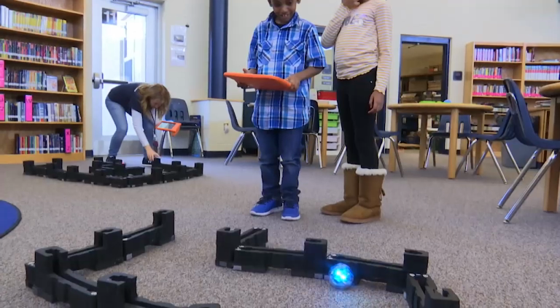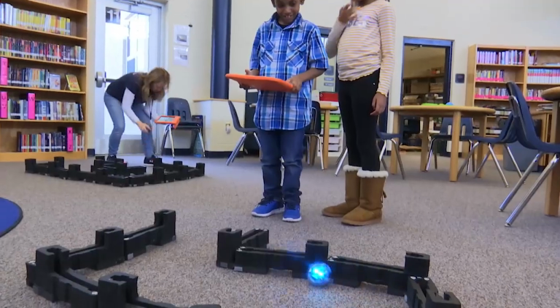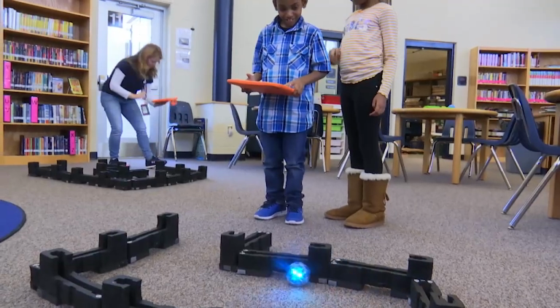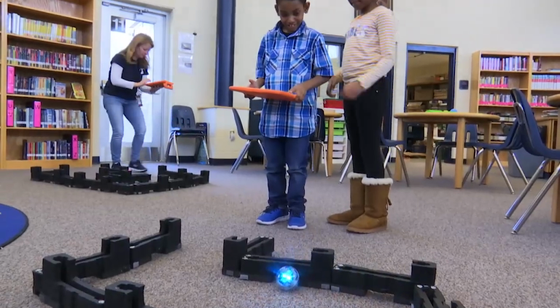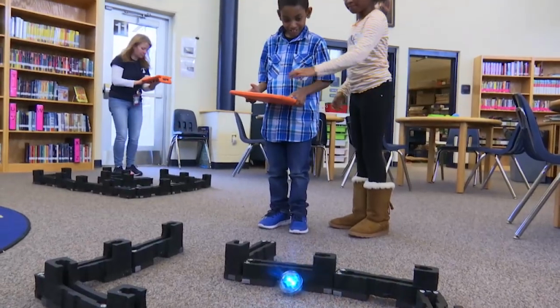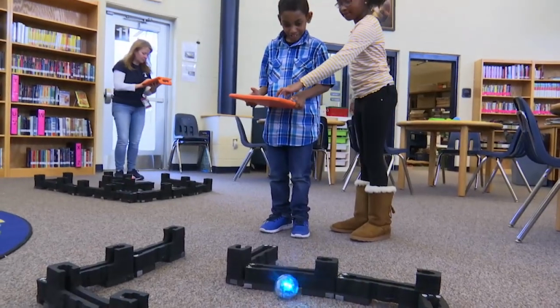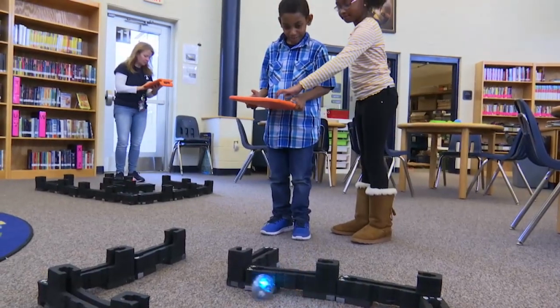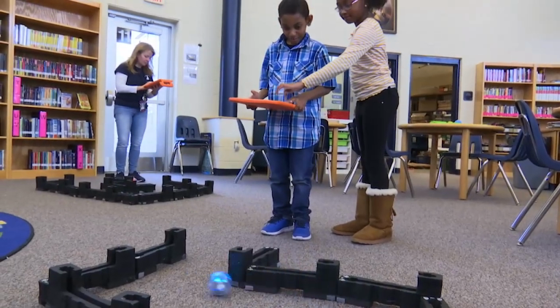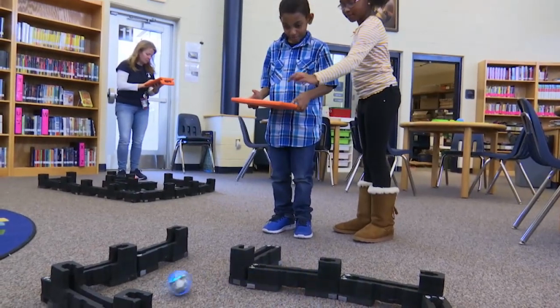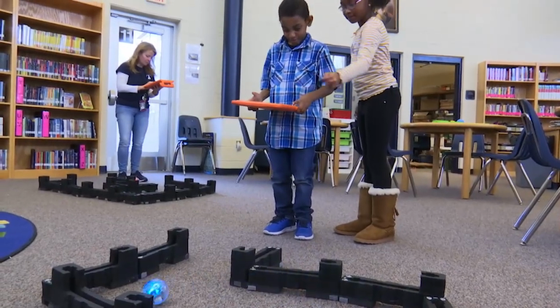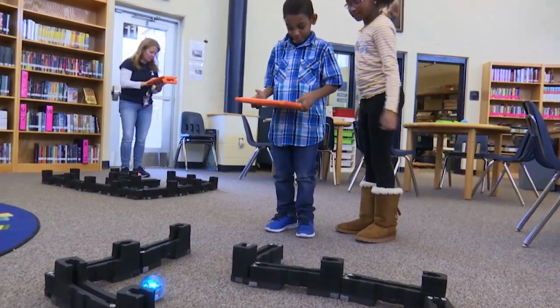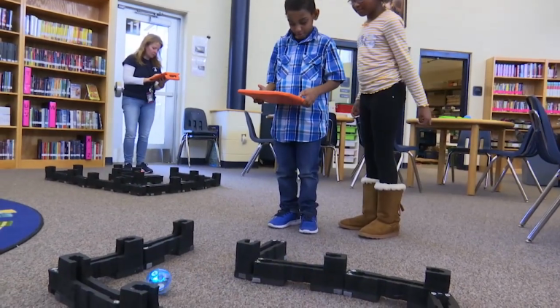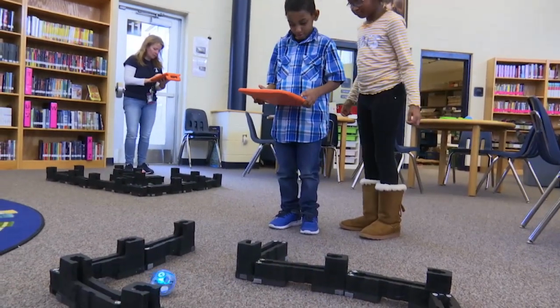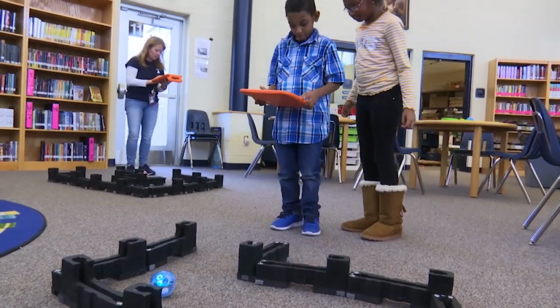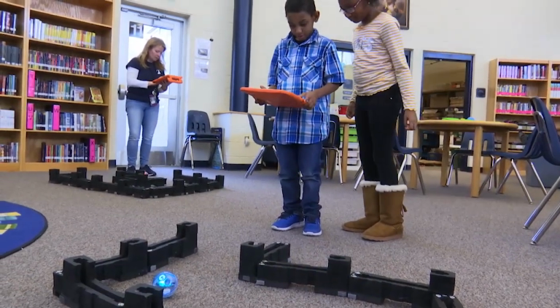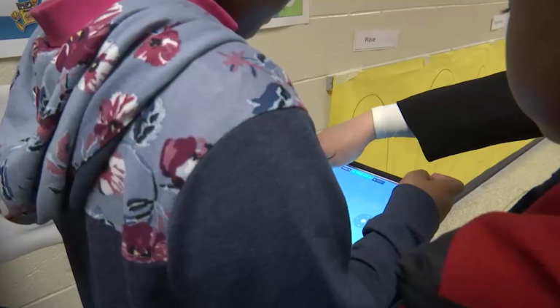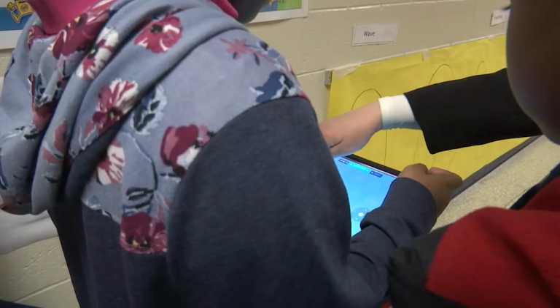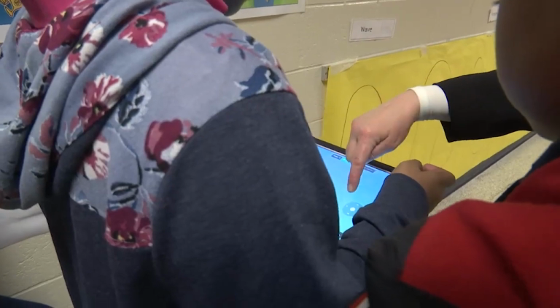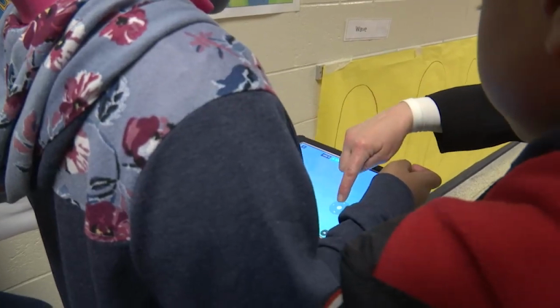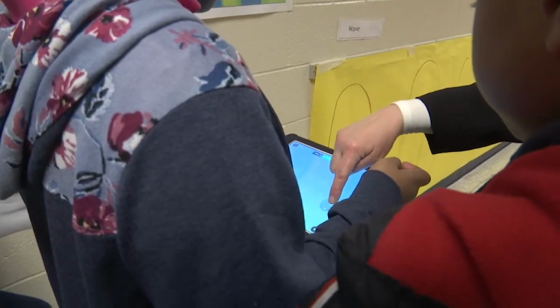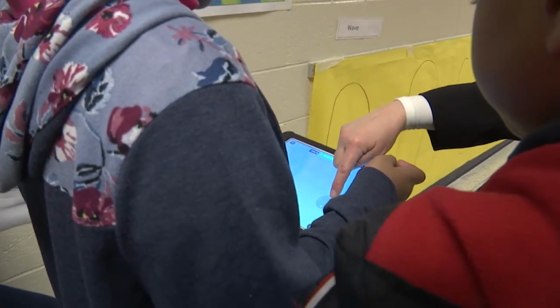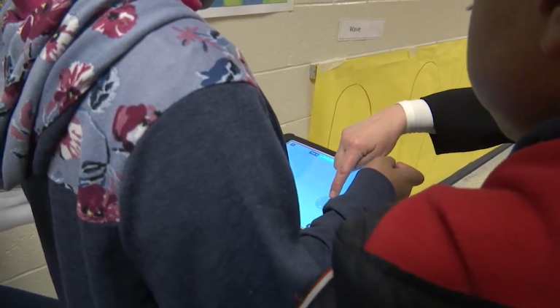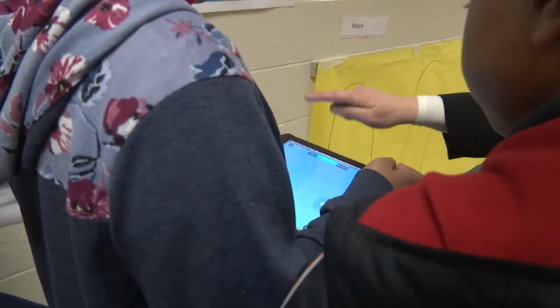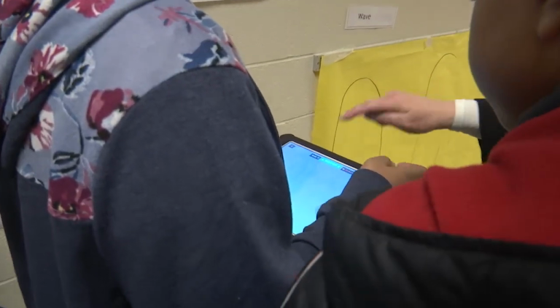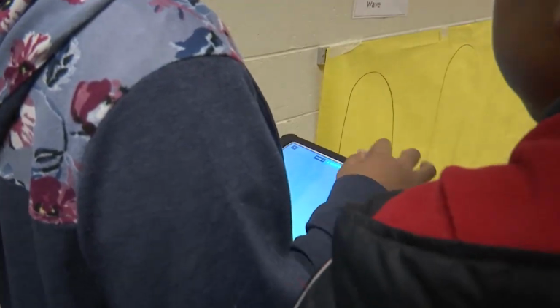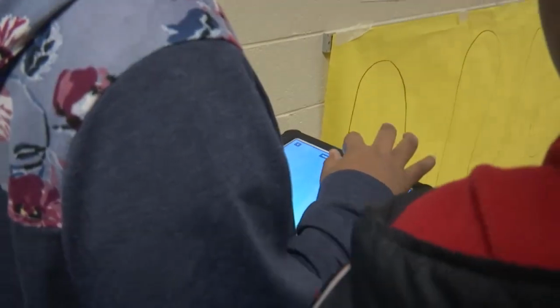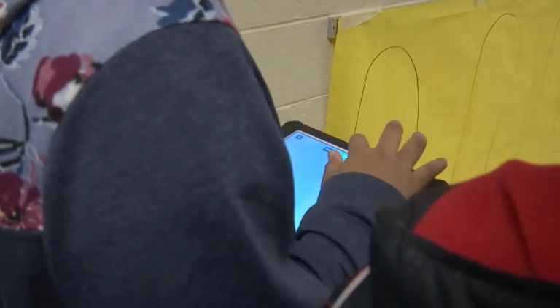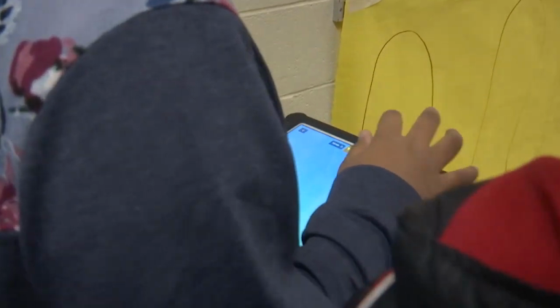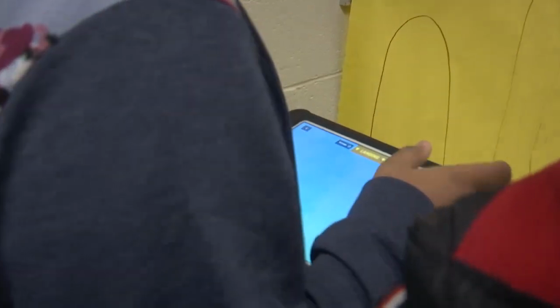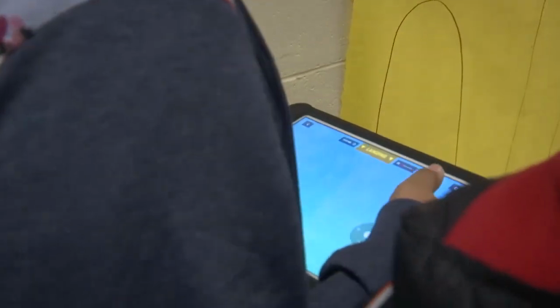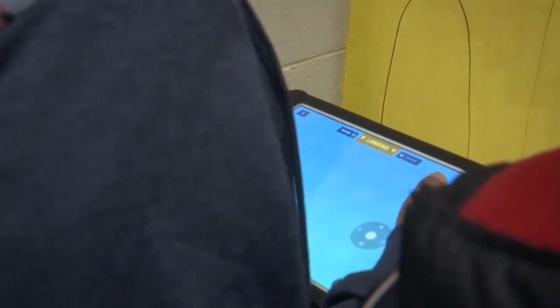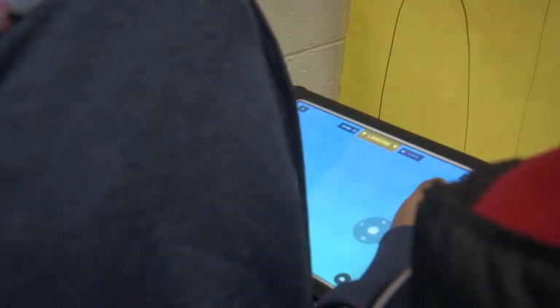Incorporating the drones into lessons allows for cooperative learning opportunities. It takes teamwork to solve the problems that the students are encountering.